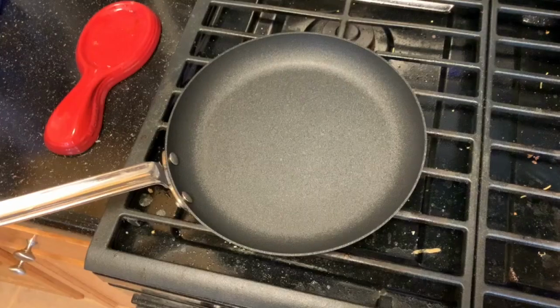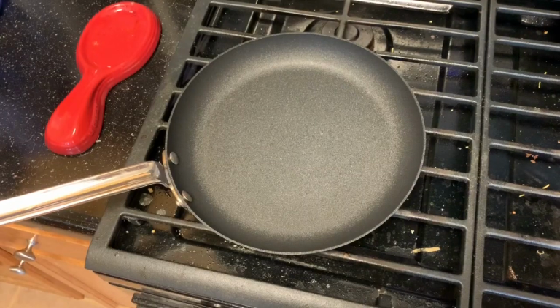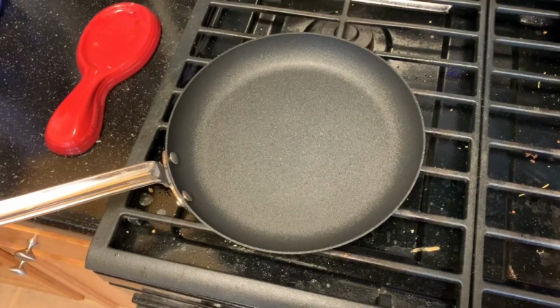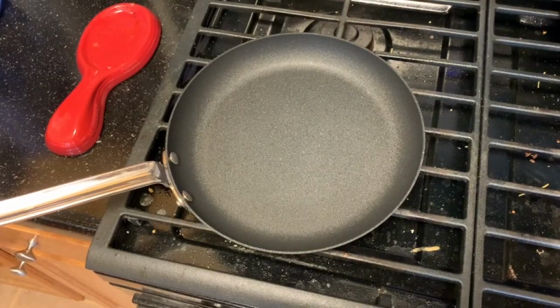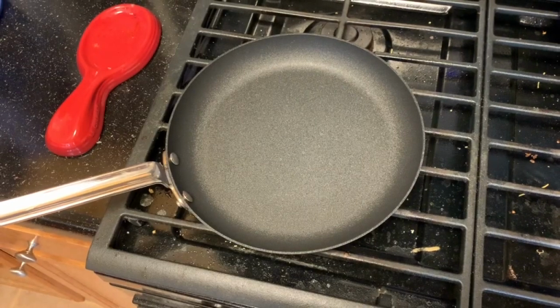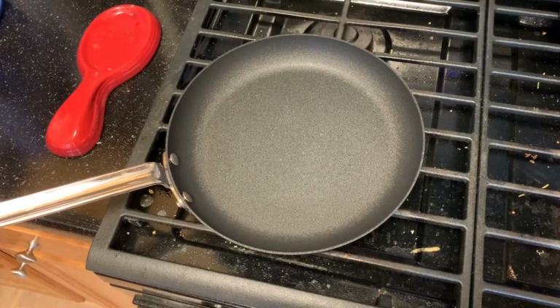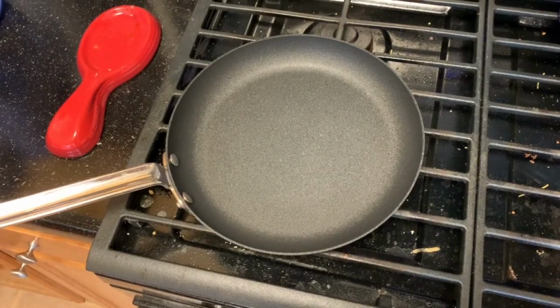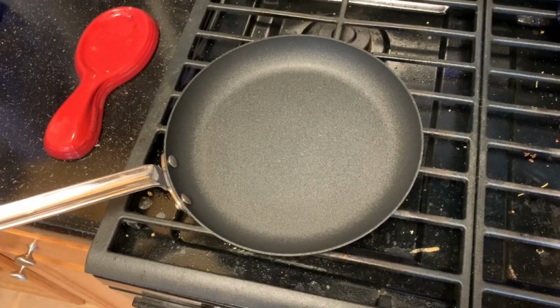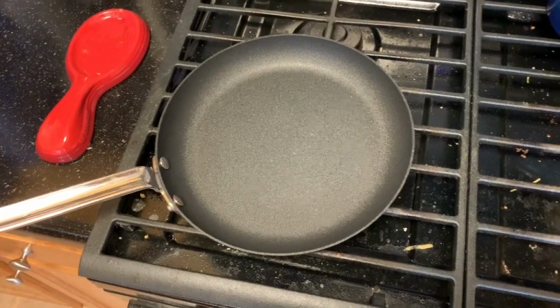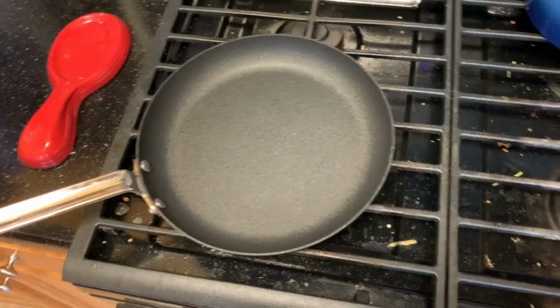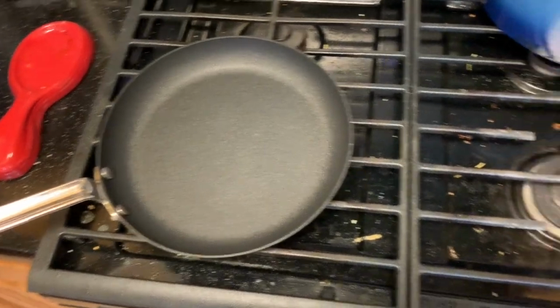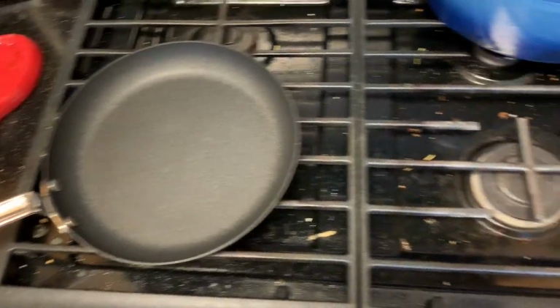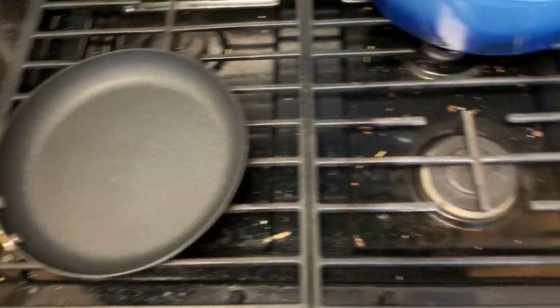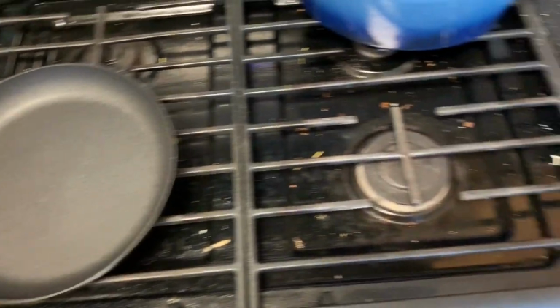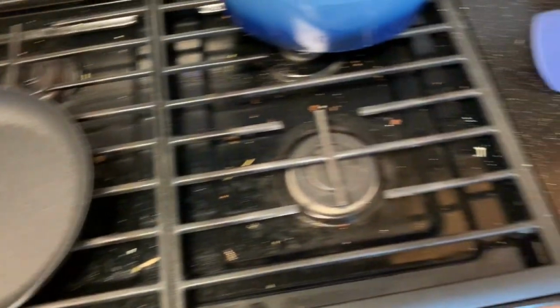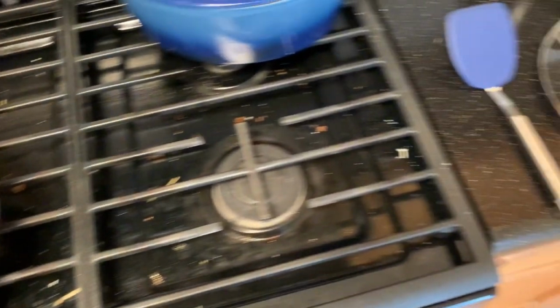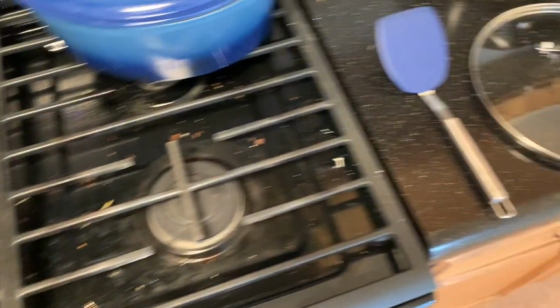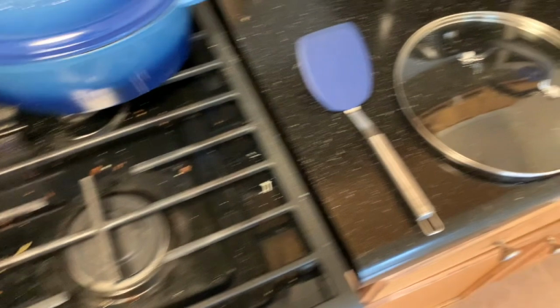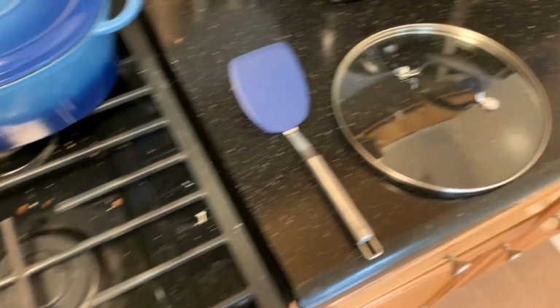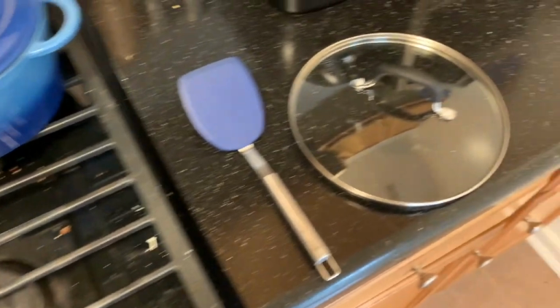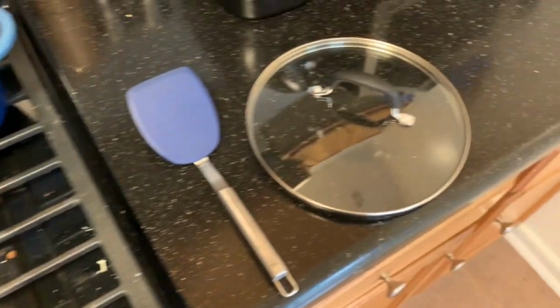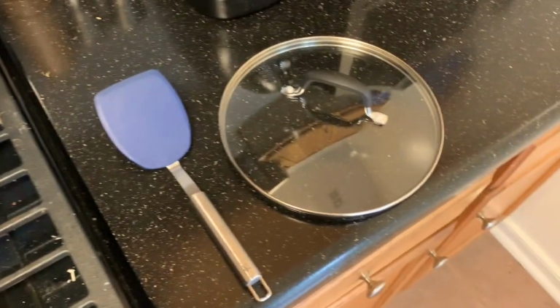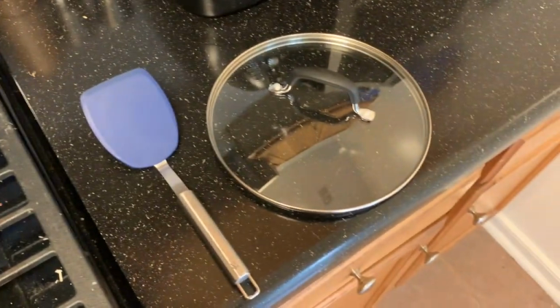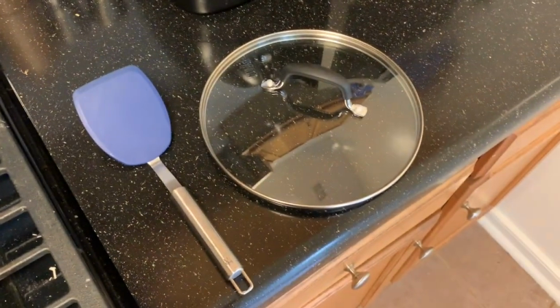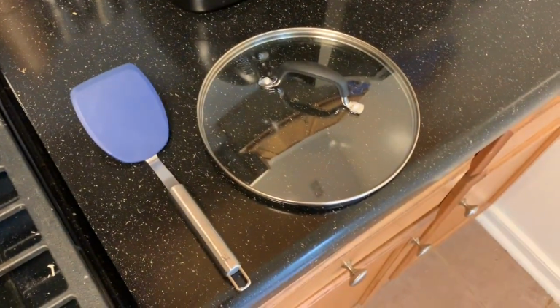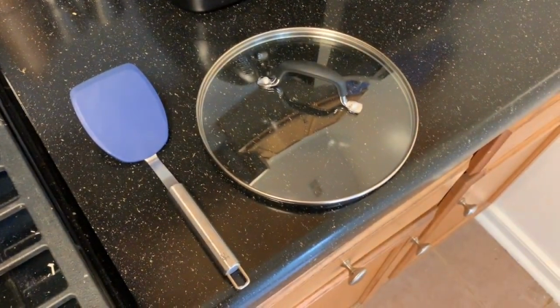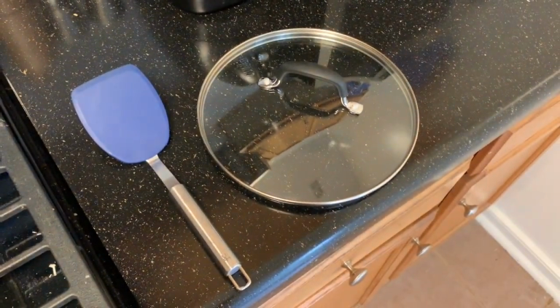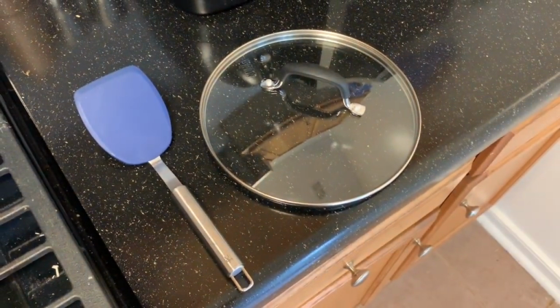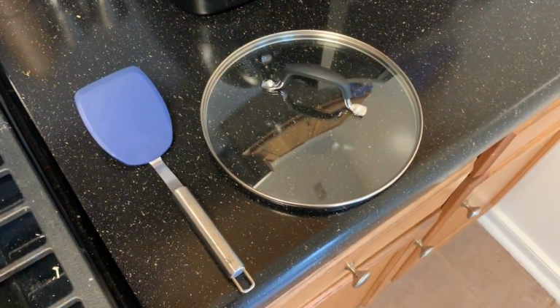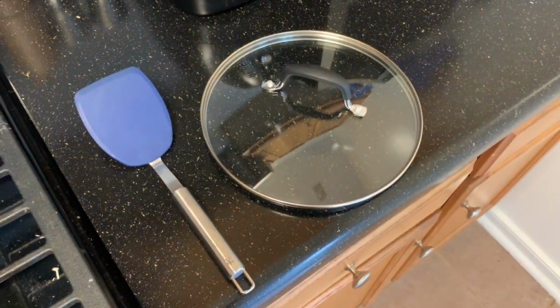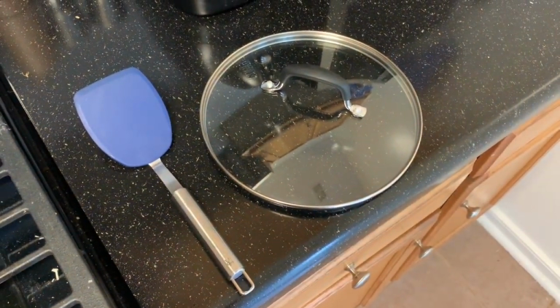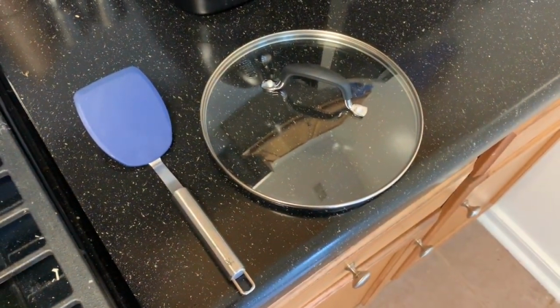Next you'll need a skillet, a spatula, and some type of pot lid that's big enough for the skillet.